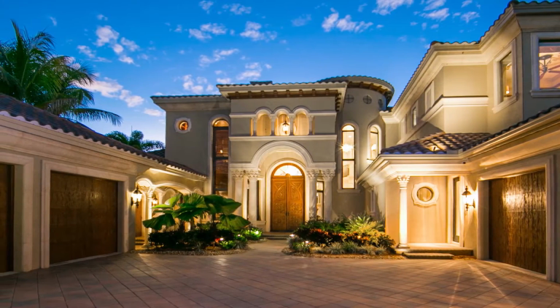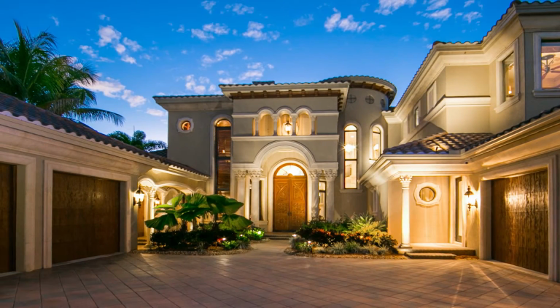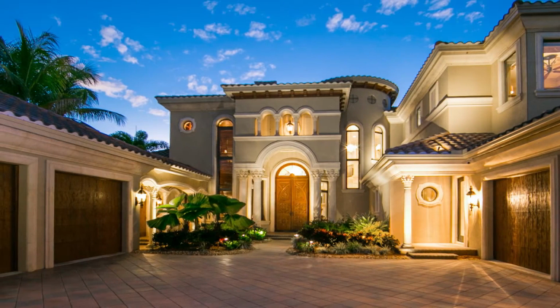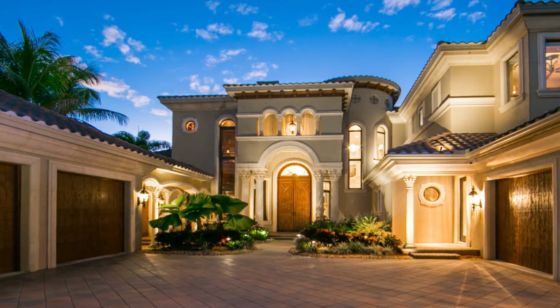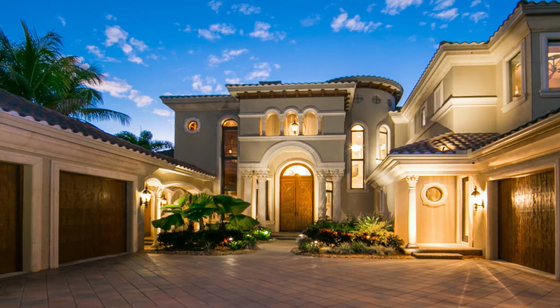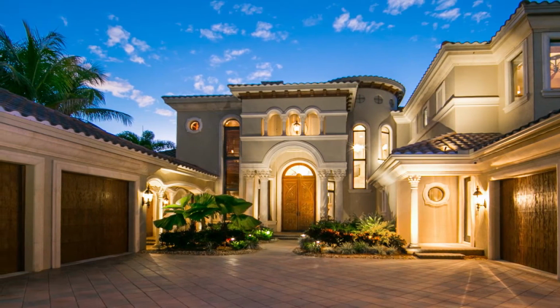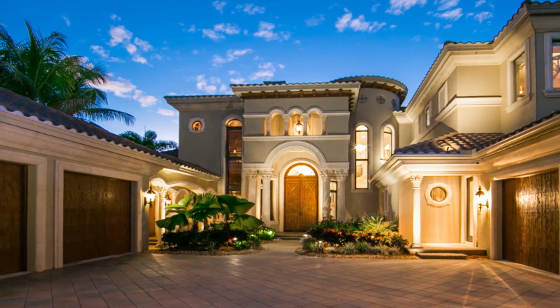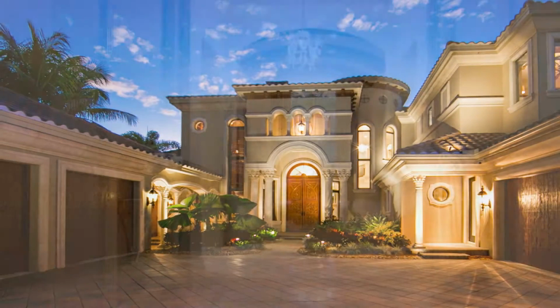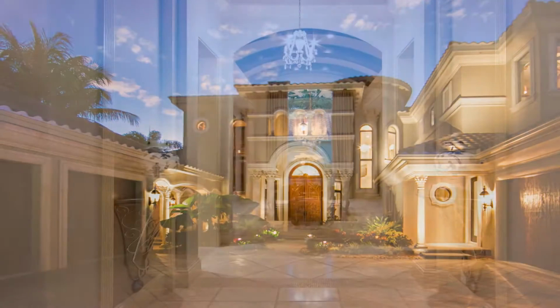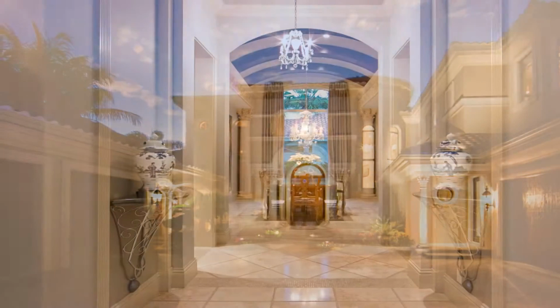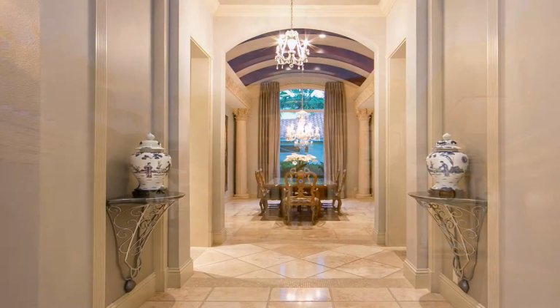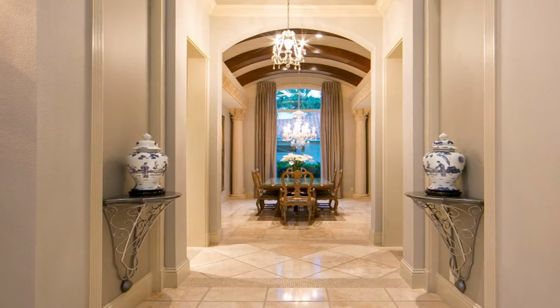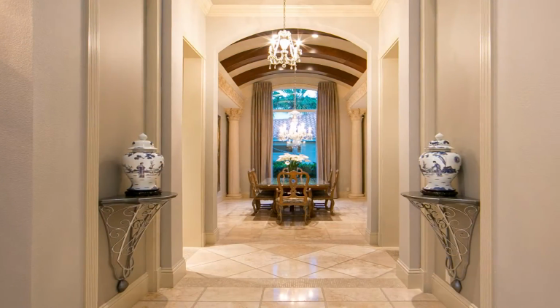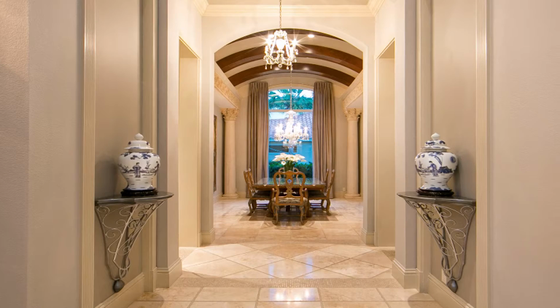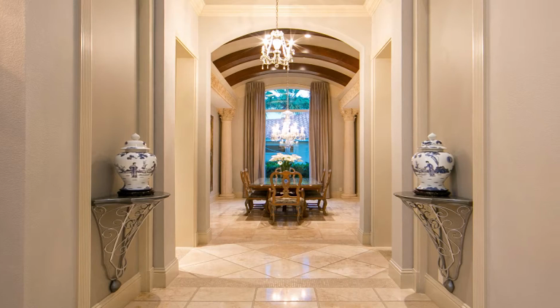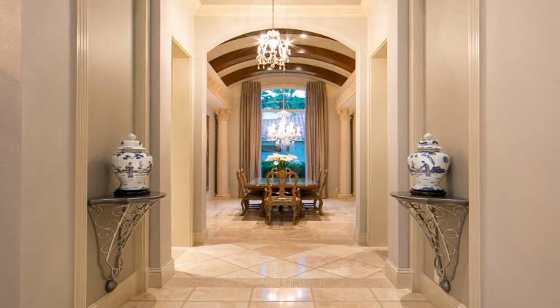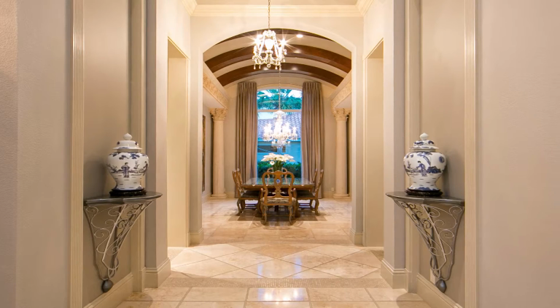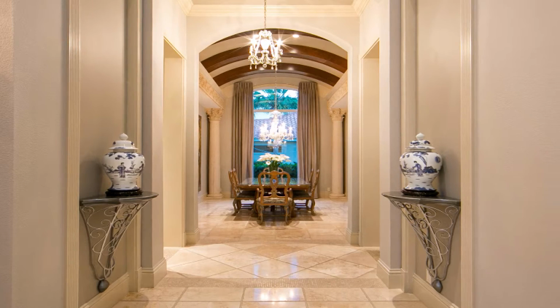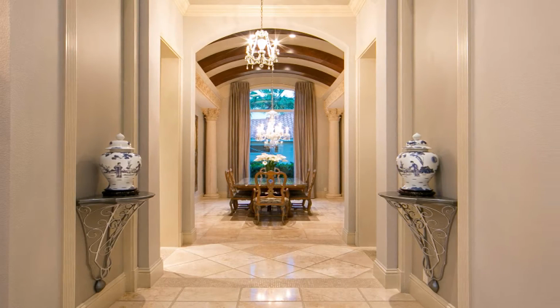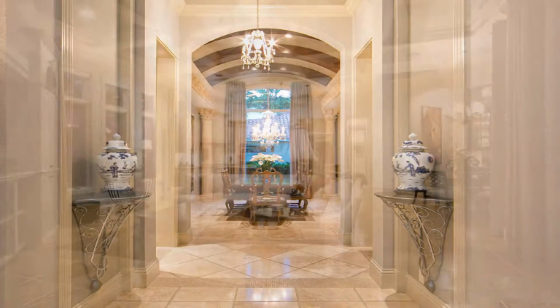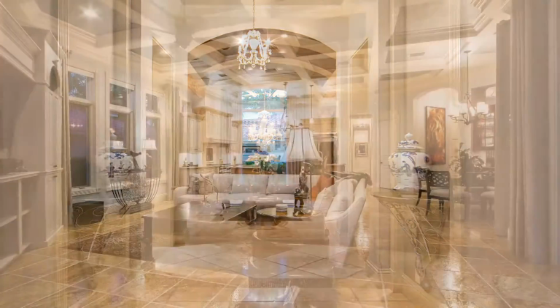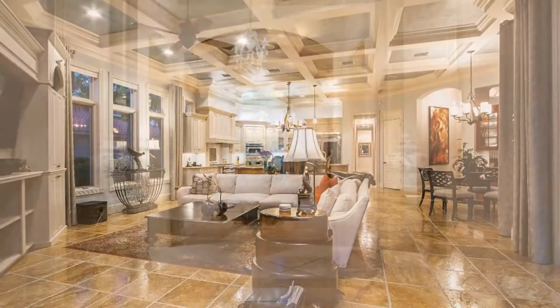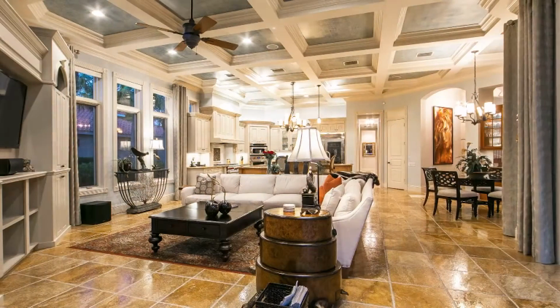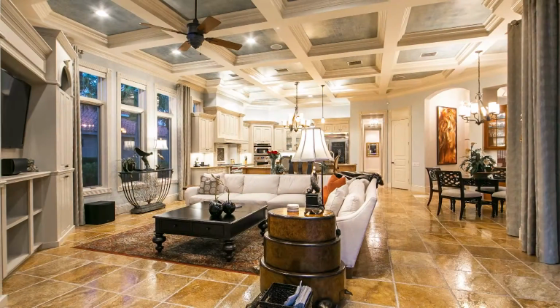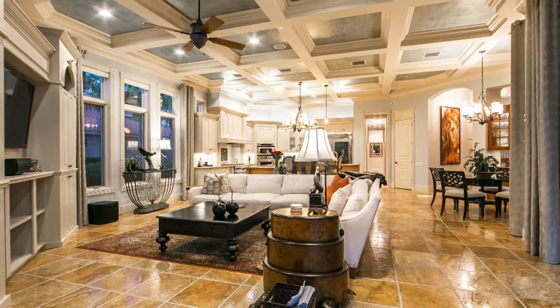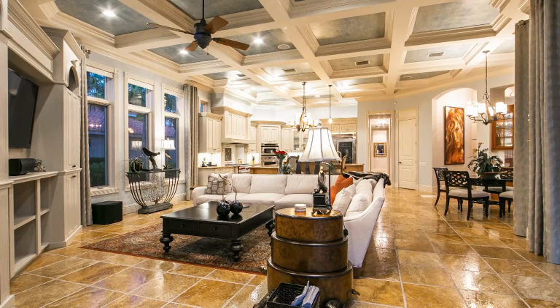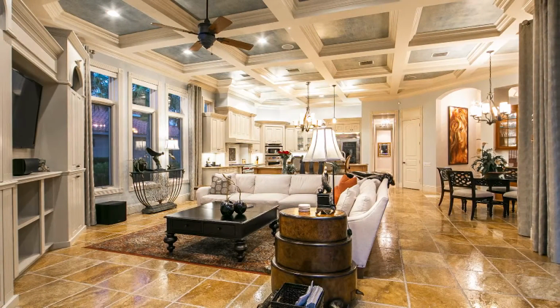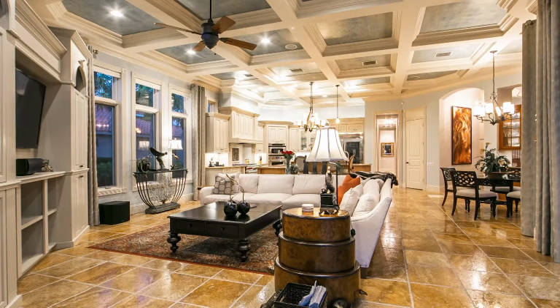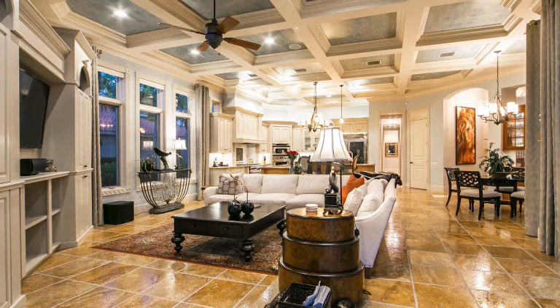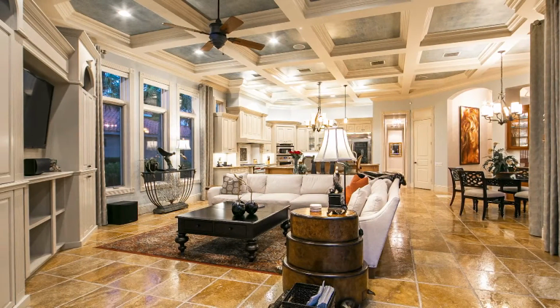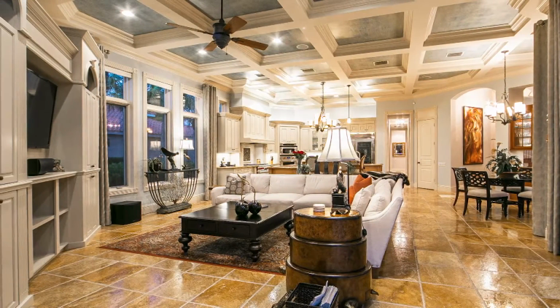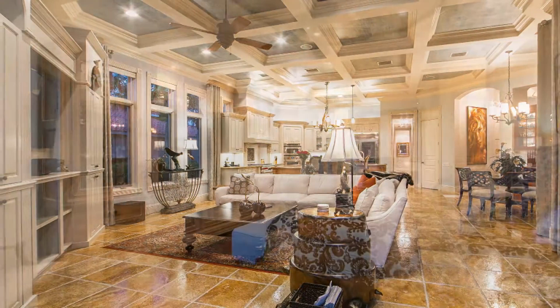One of the final points to be aware of is that there is a beautiful elevator in this home.